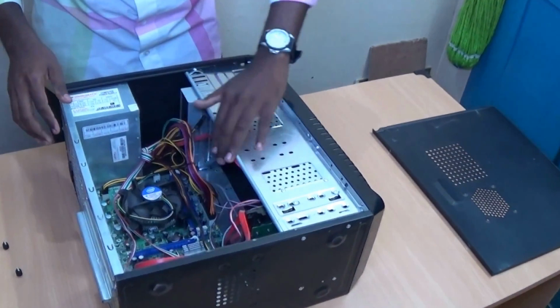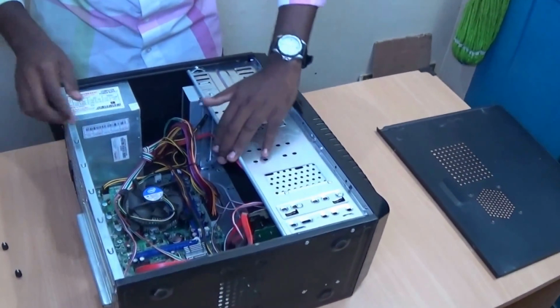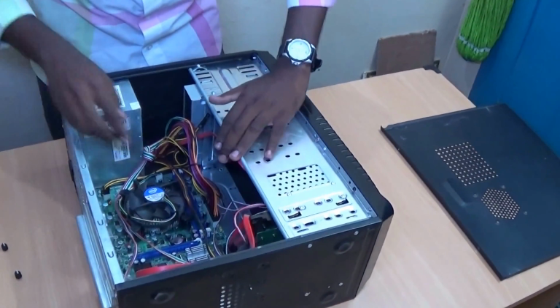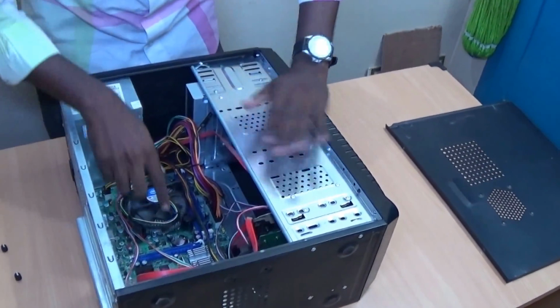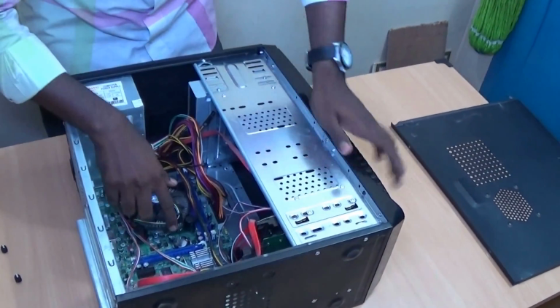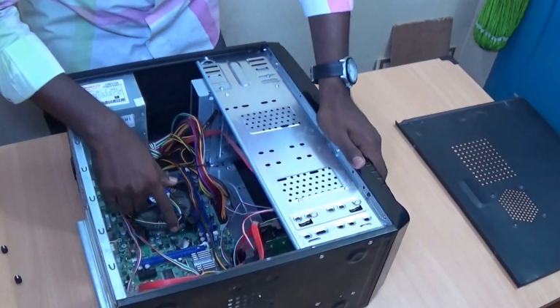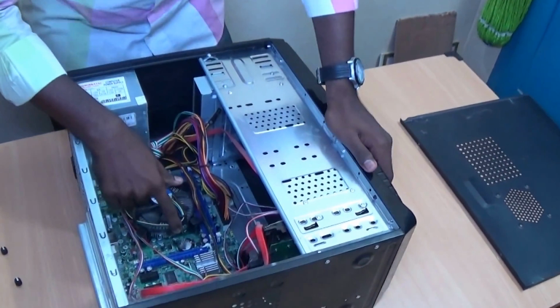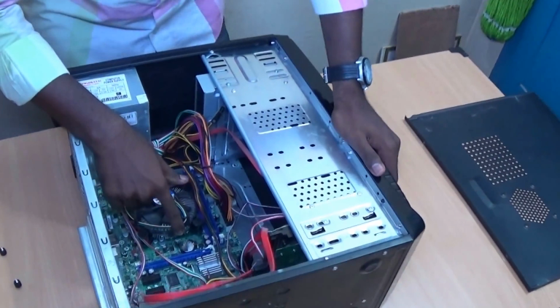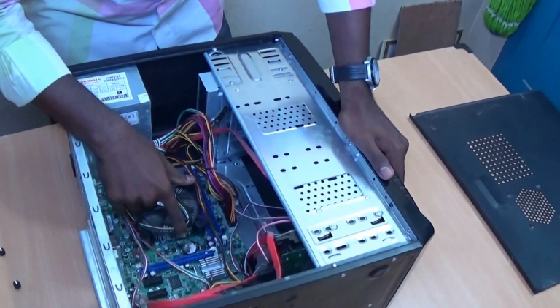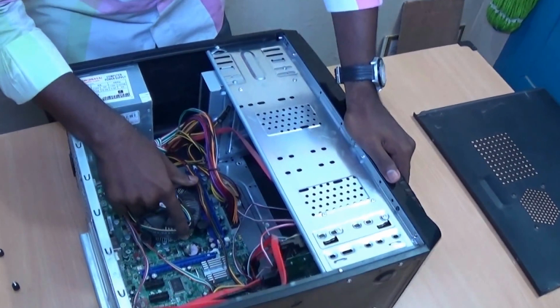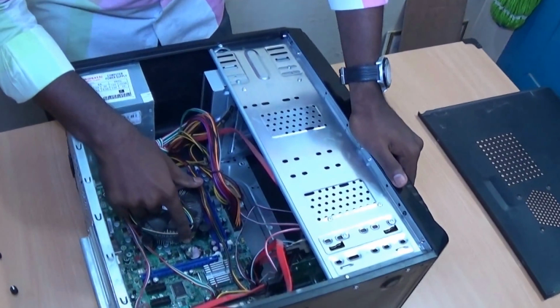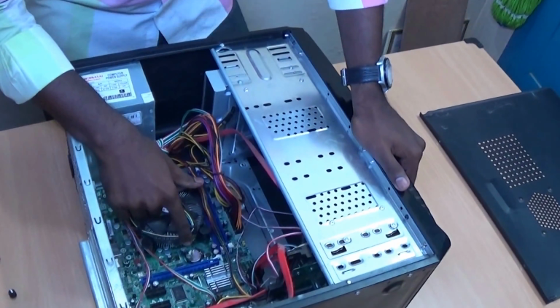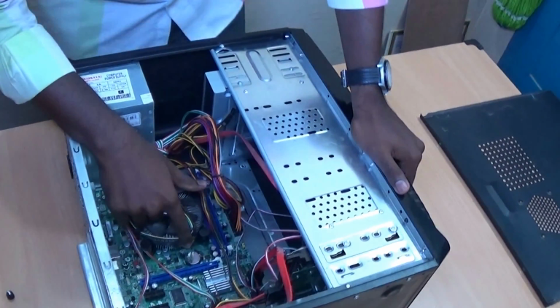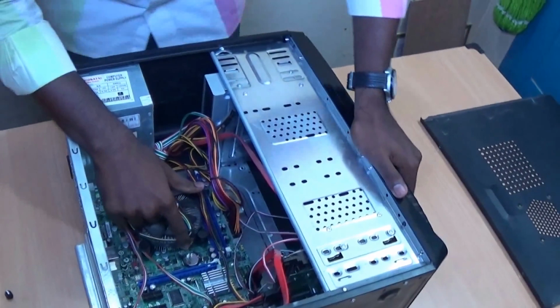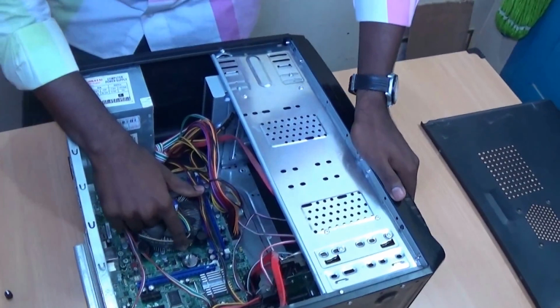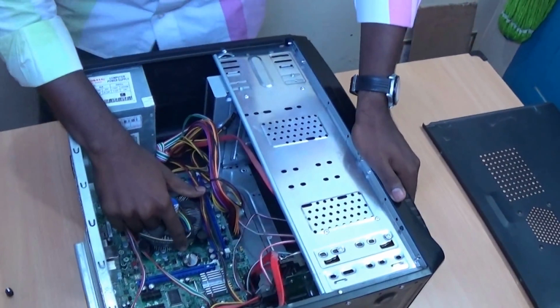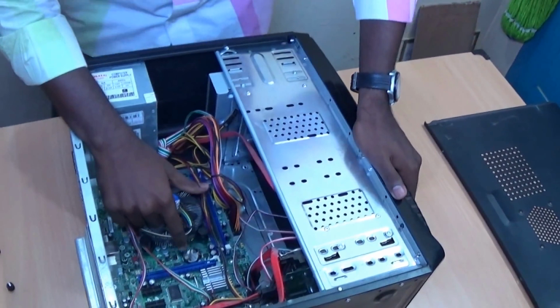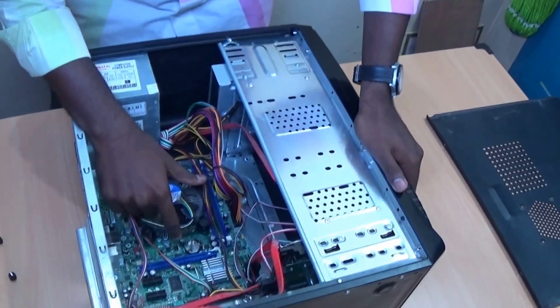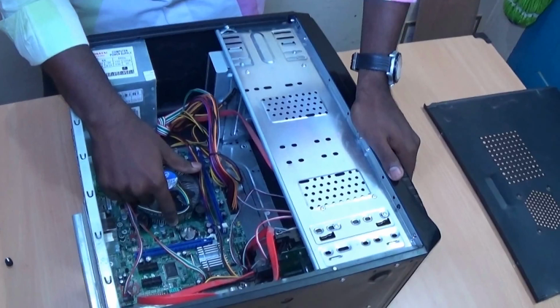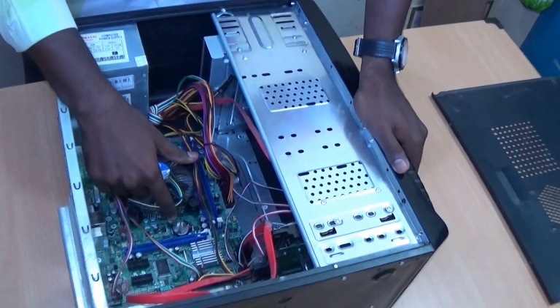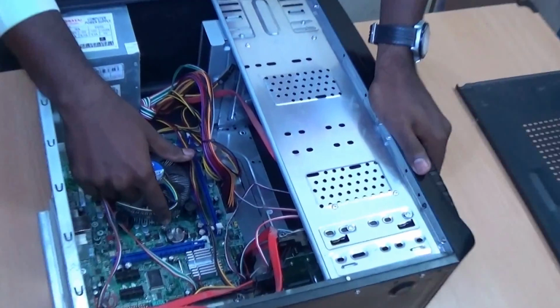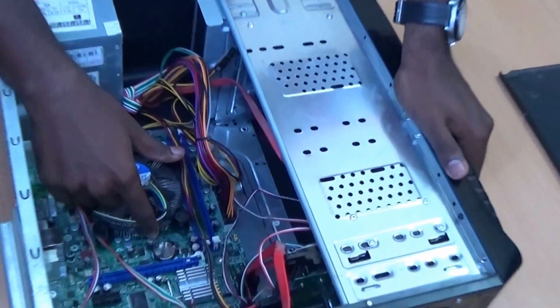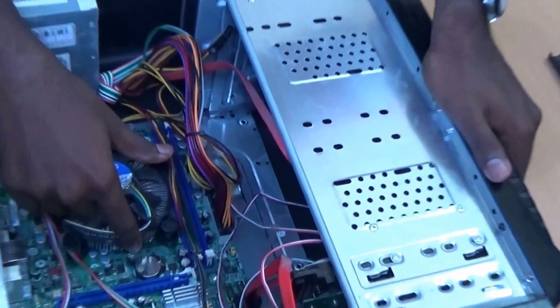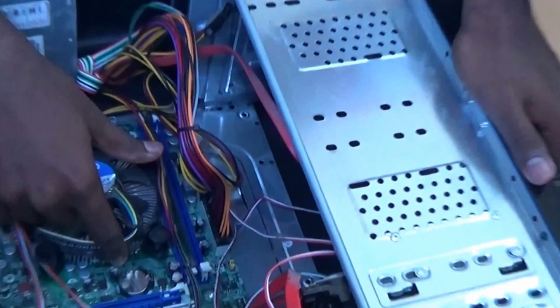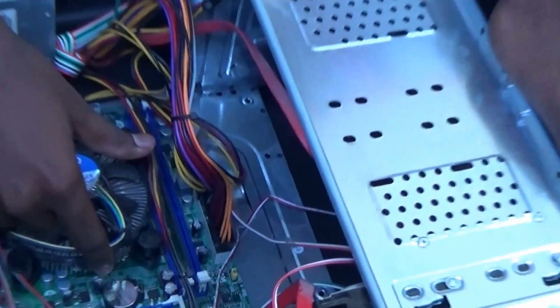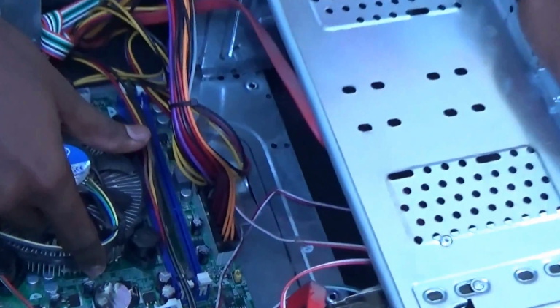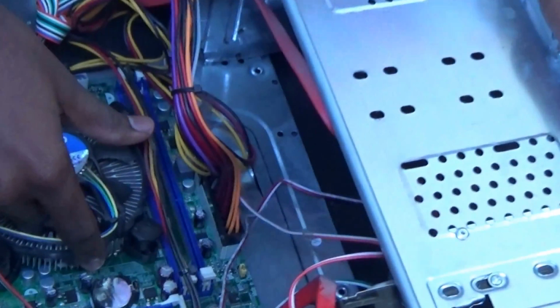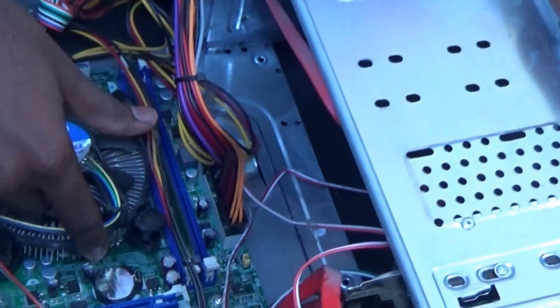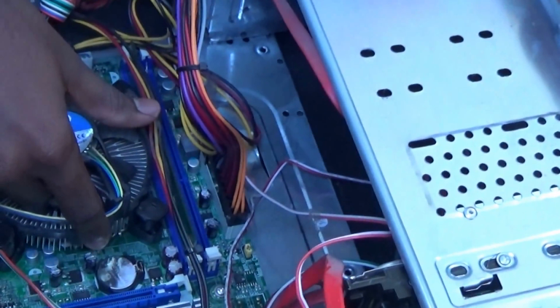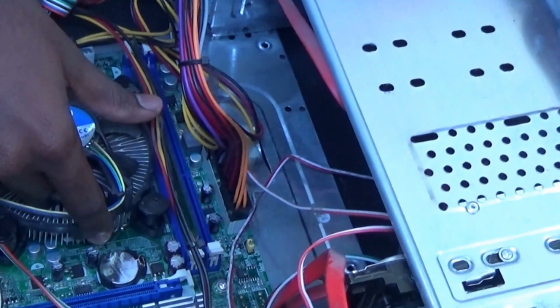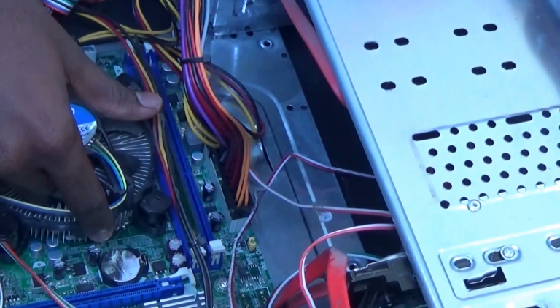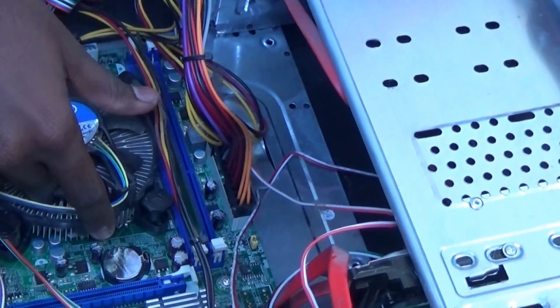Here you can find the CMOS battery. It is a 3V battery.